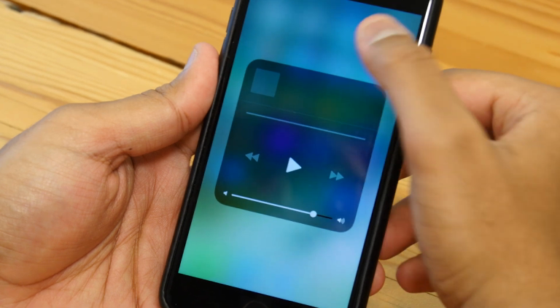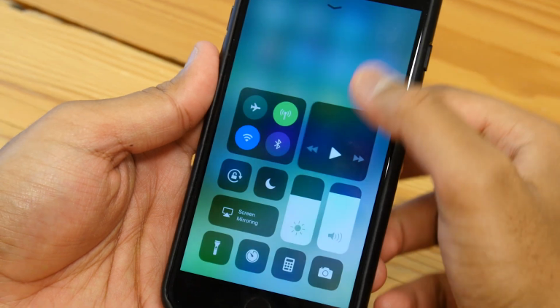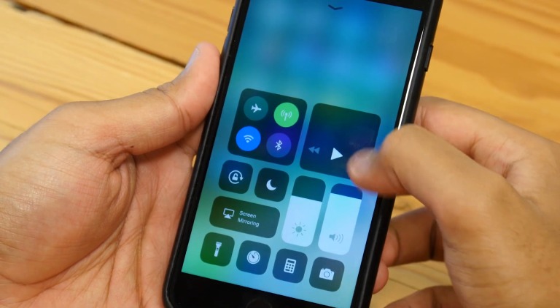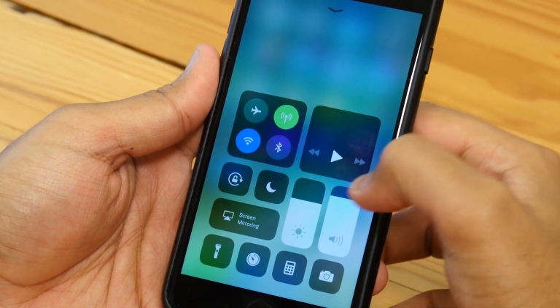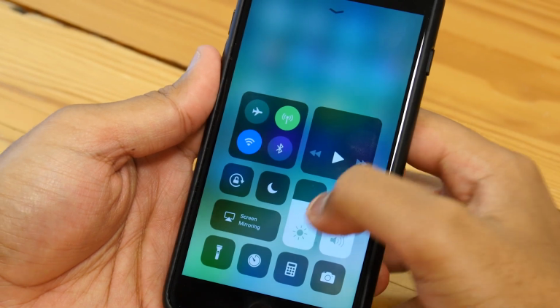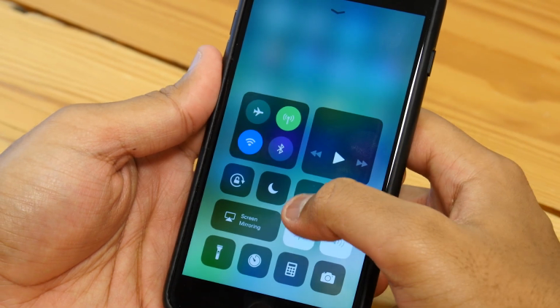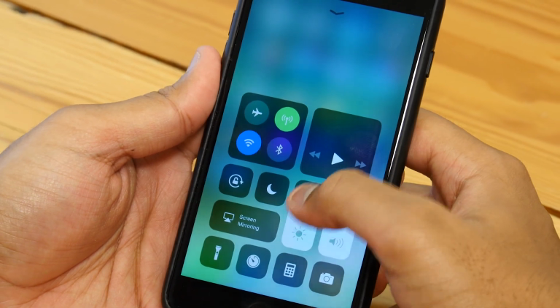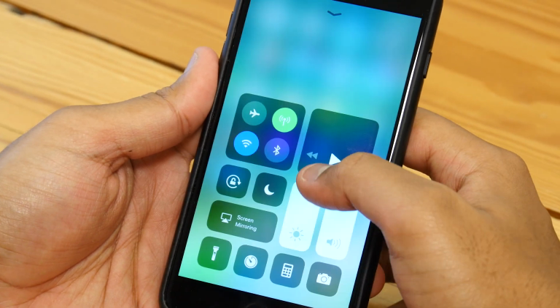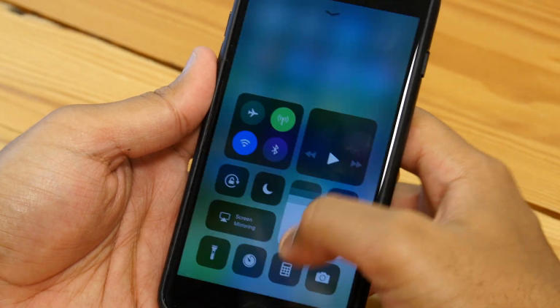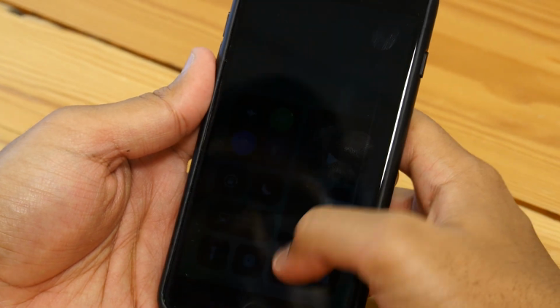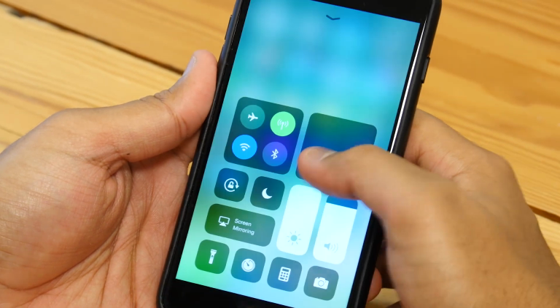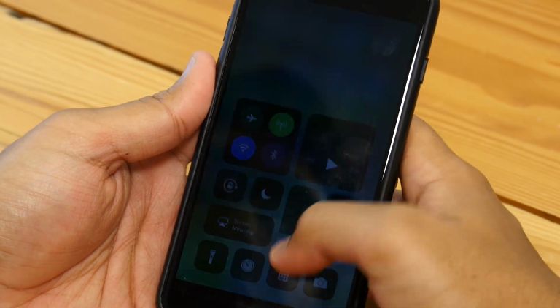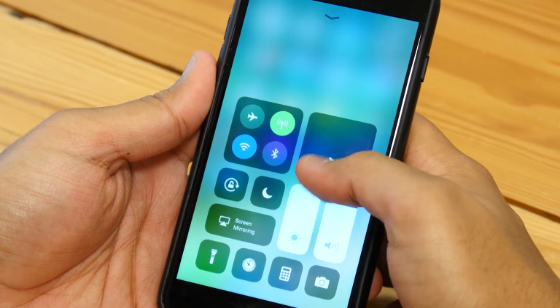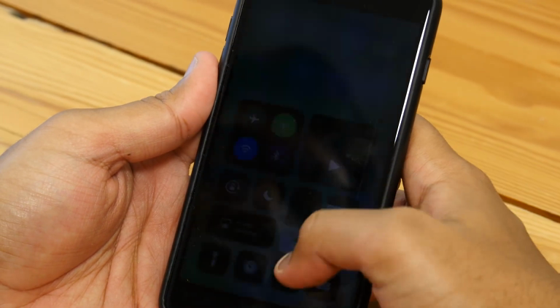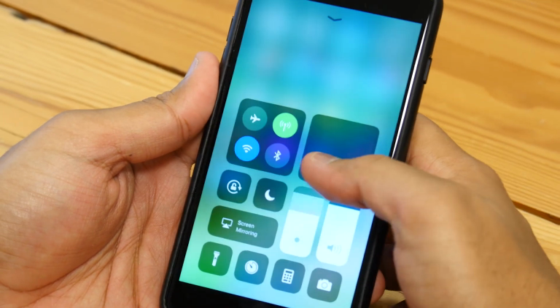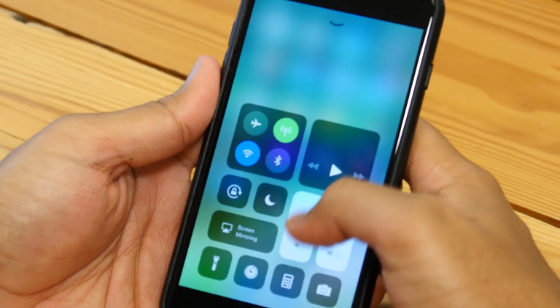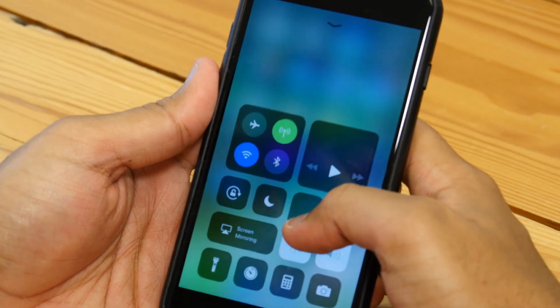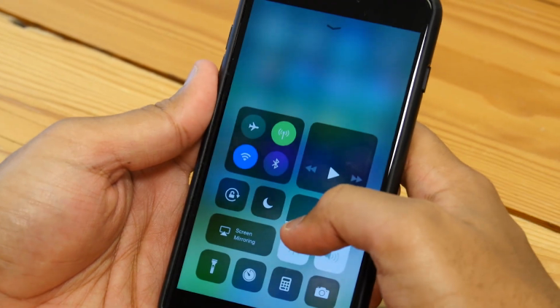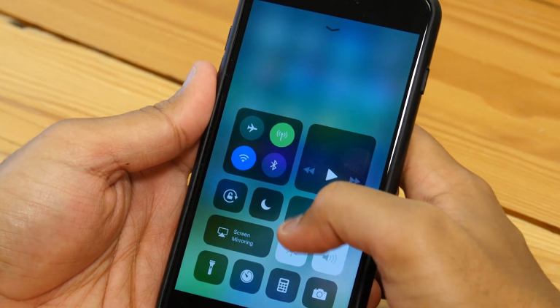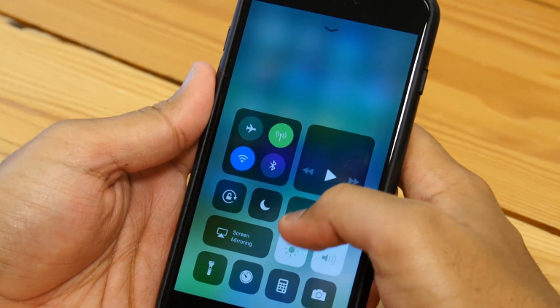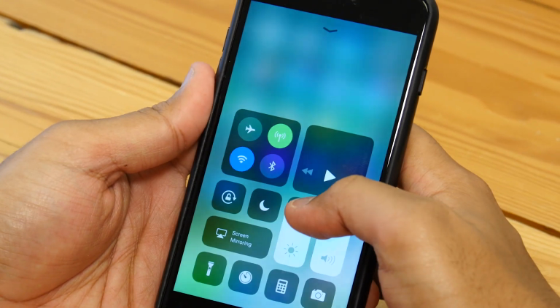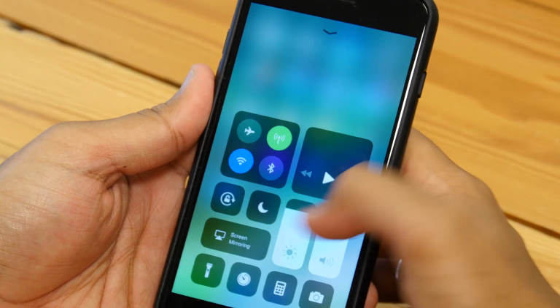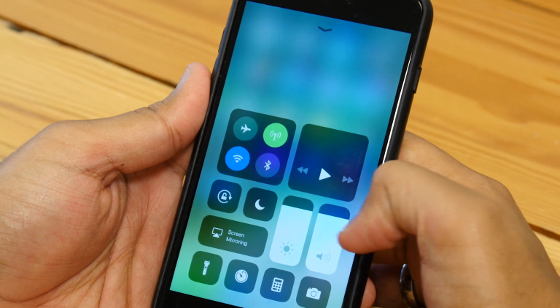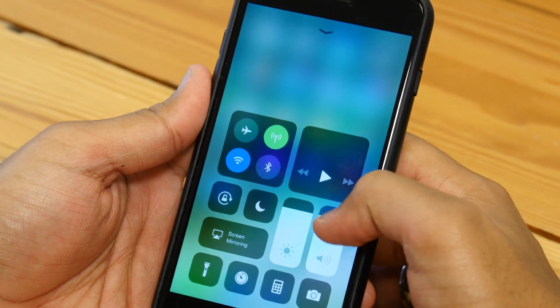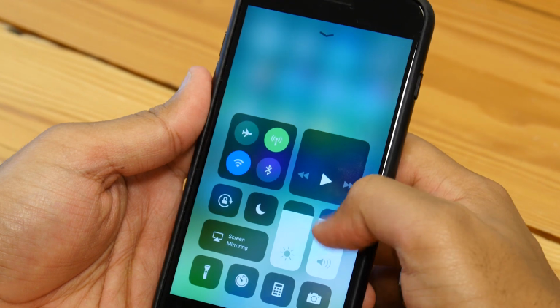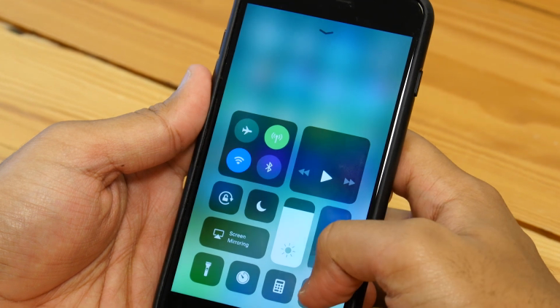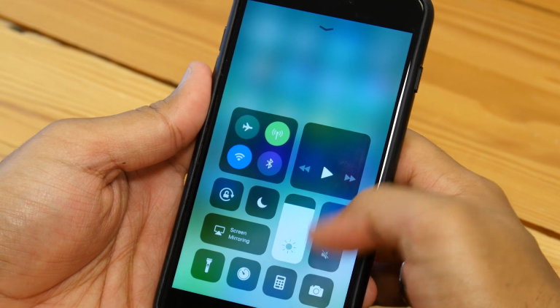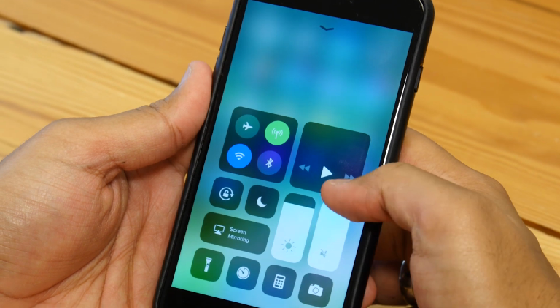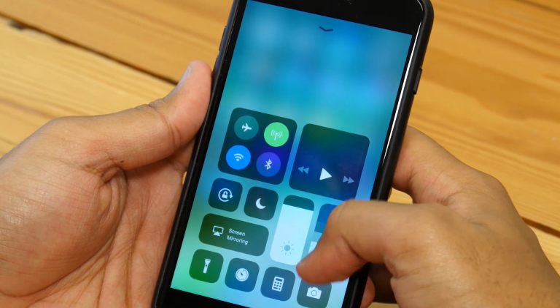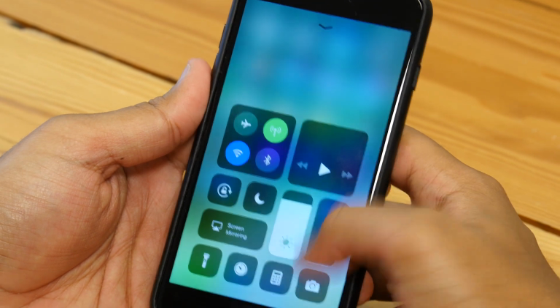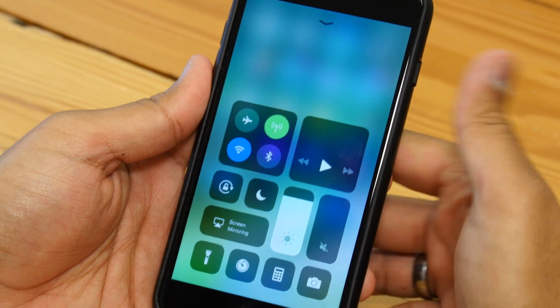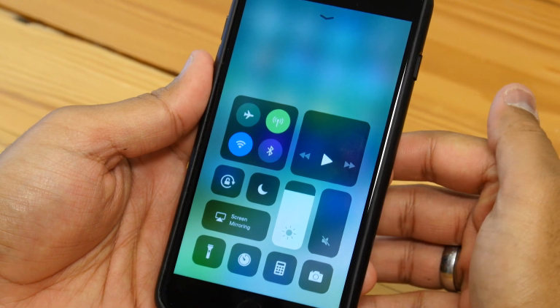You can actually act on some of these by pressing and holding using force touch. So that's the music app right there, and here you can just slide this for brightness, and the same with audio right here.